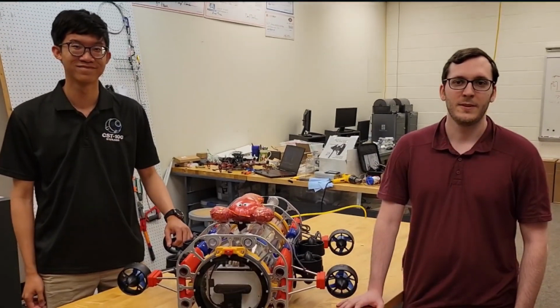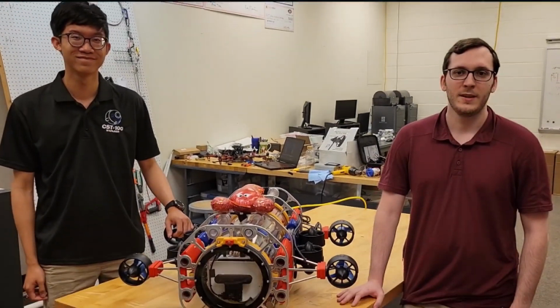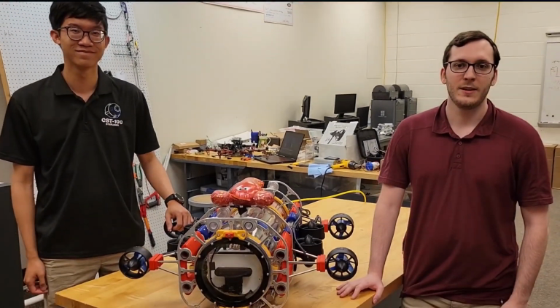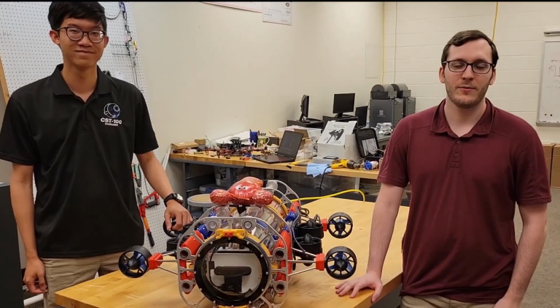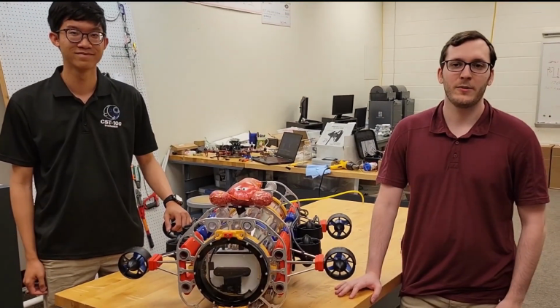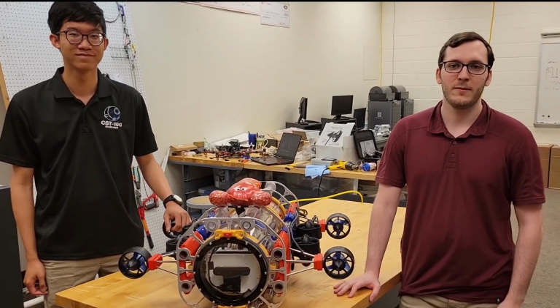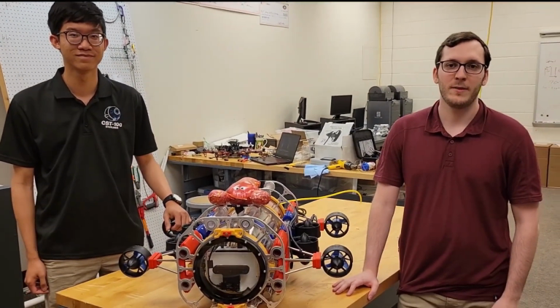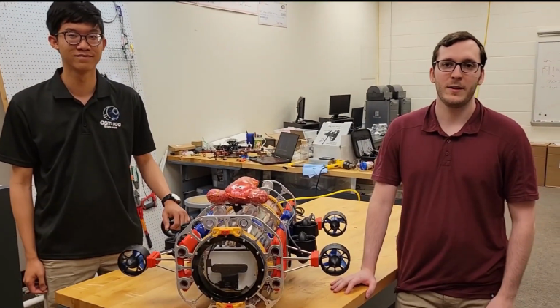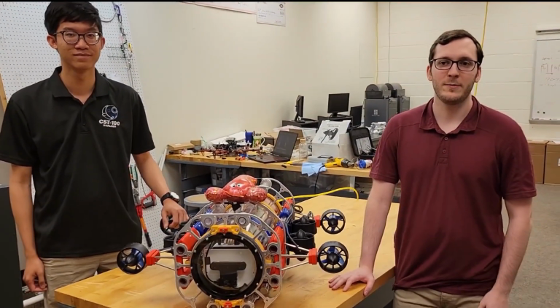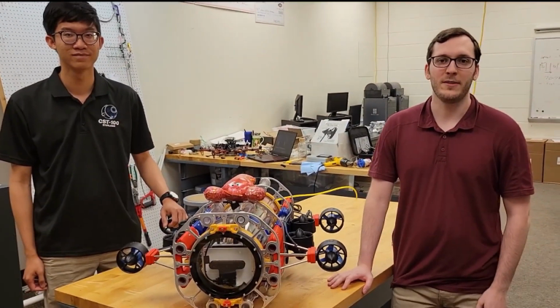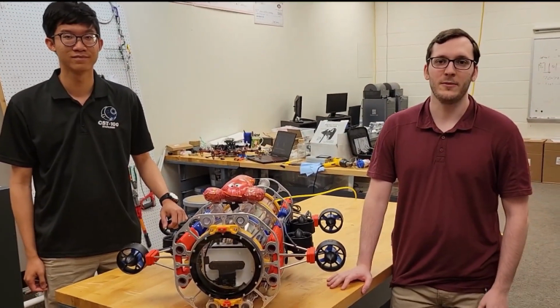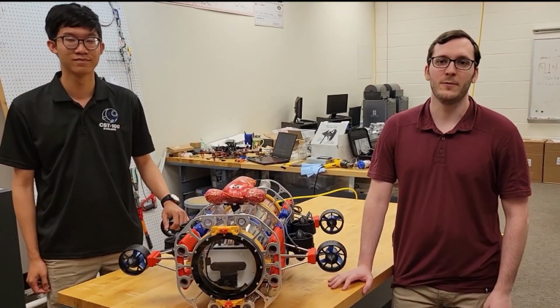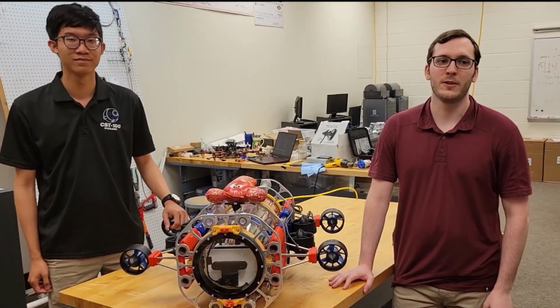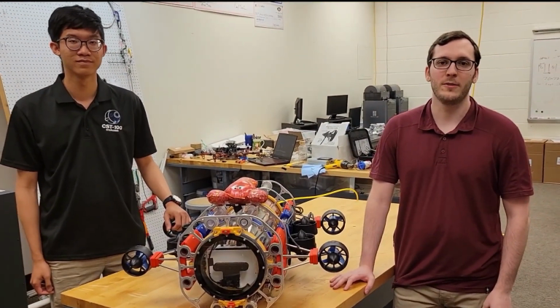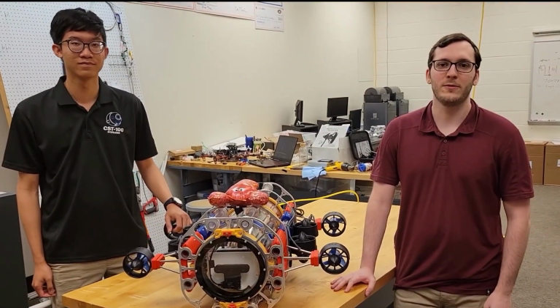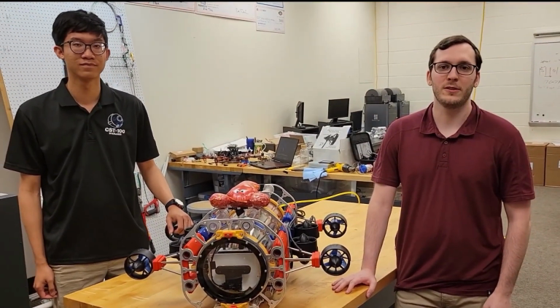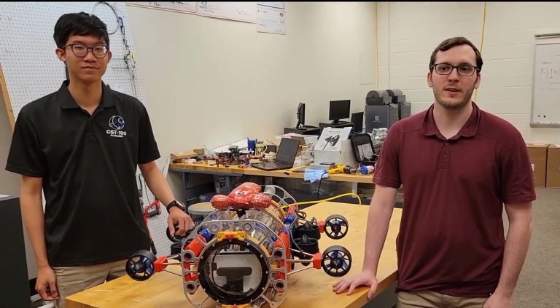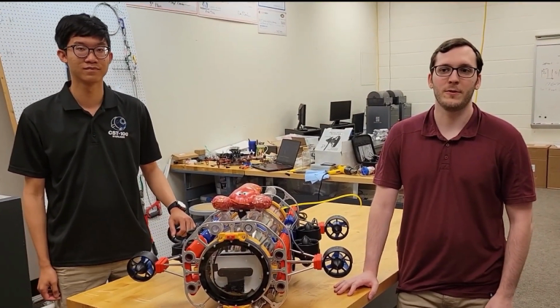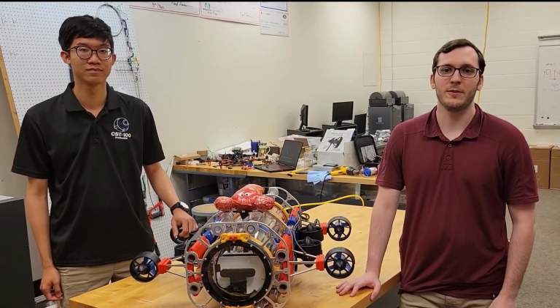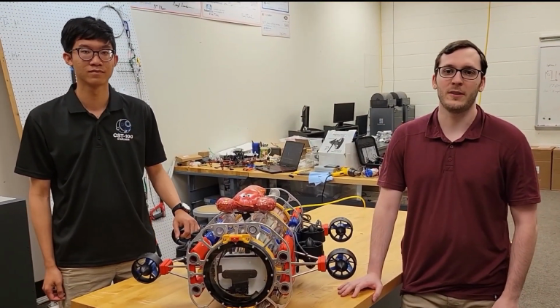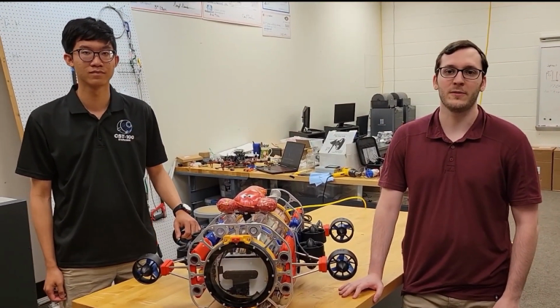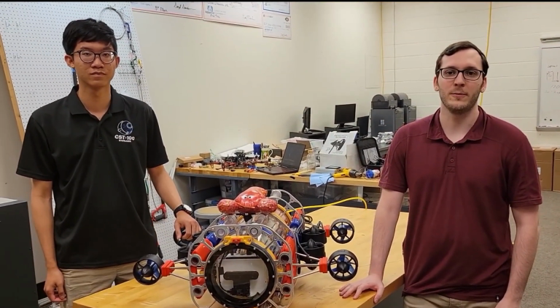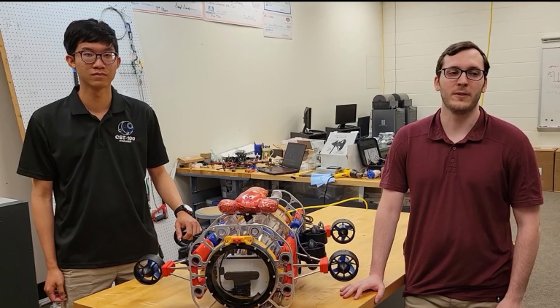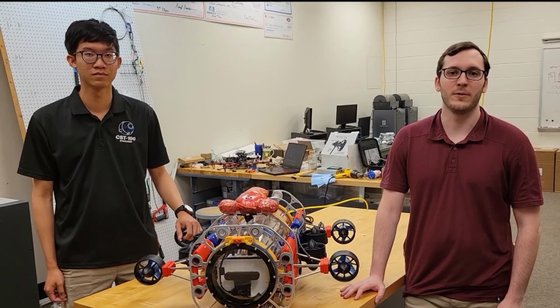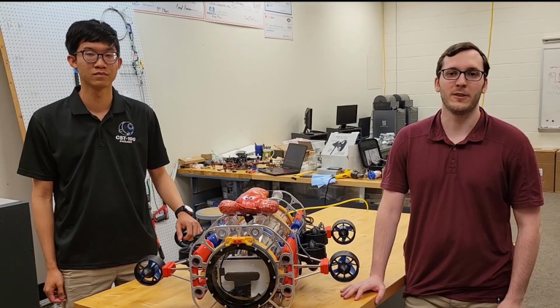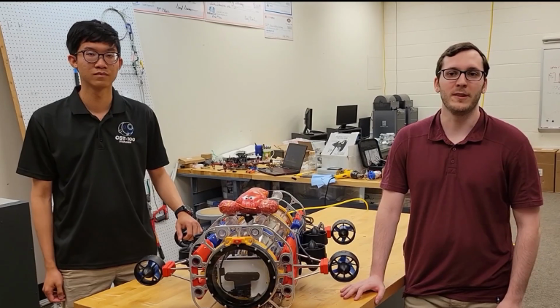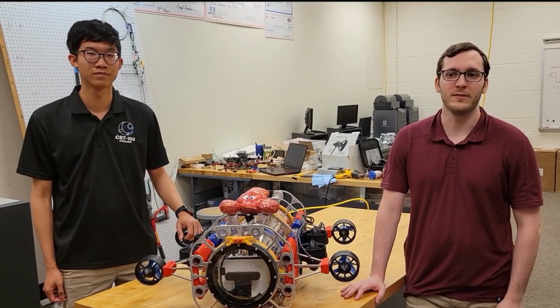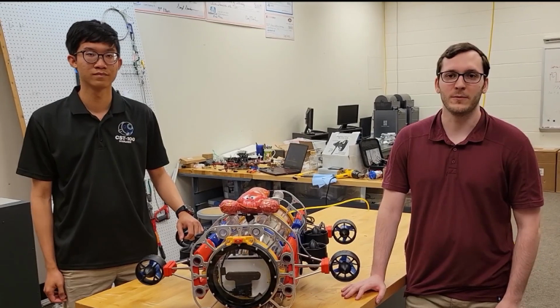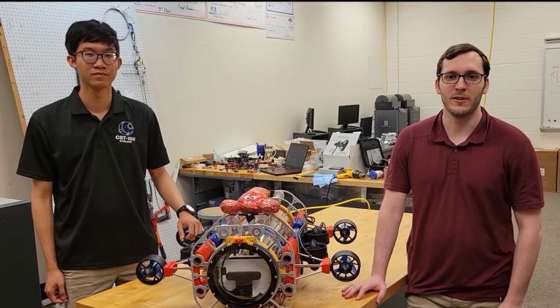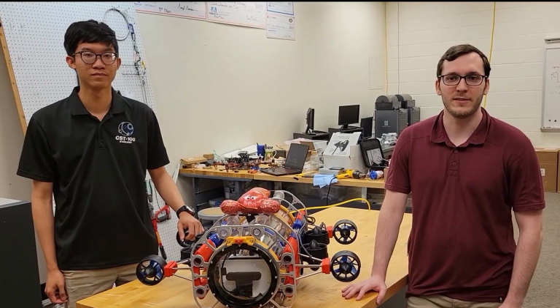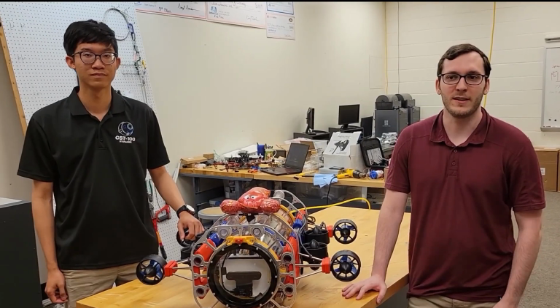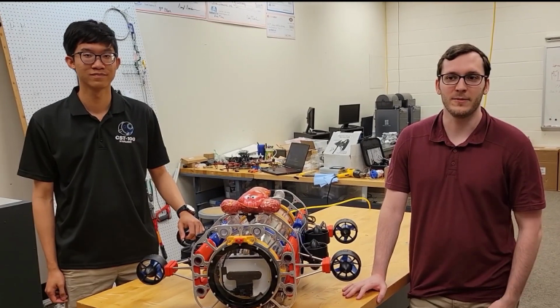Hello everyone, my name is Matthew and welcome to the Georgia Tech Marine Robotics Group Underwater Base, where all the magic happens.